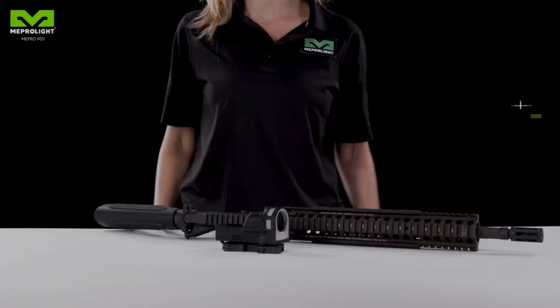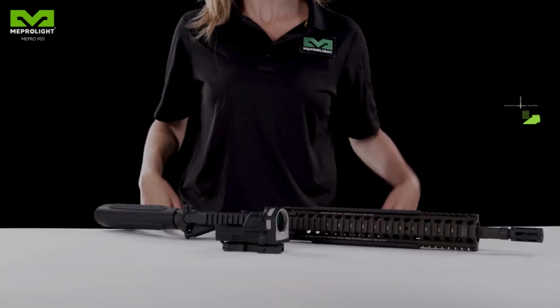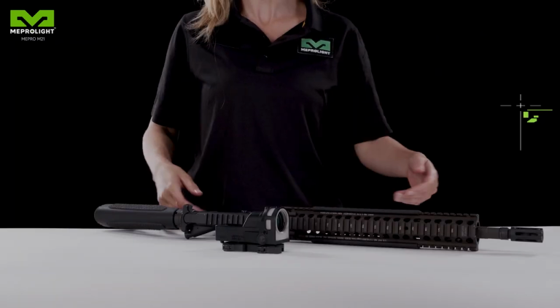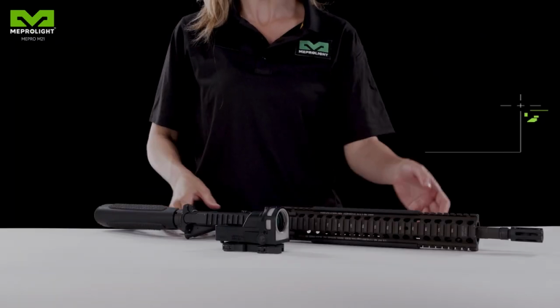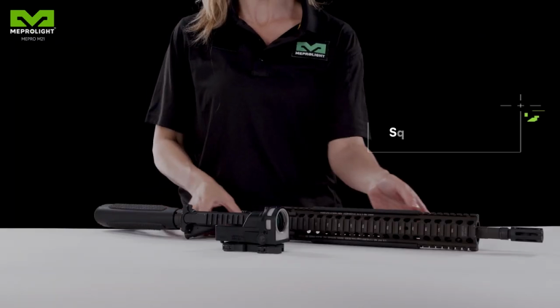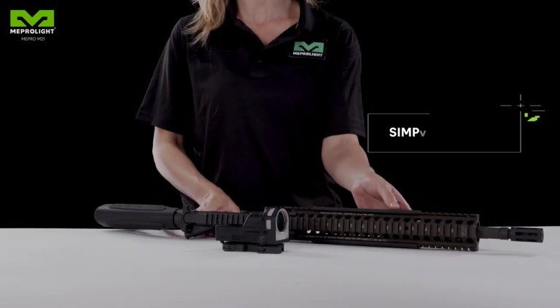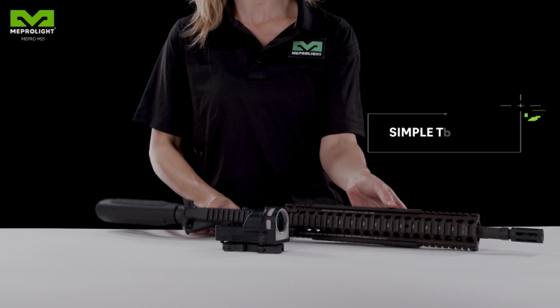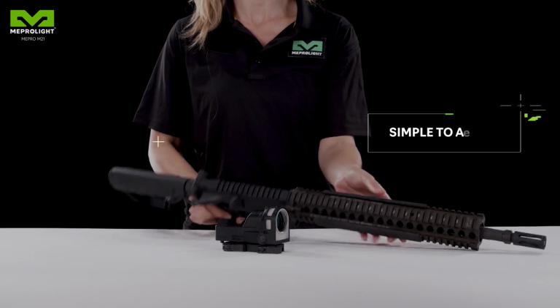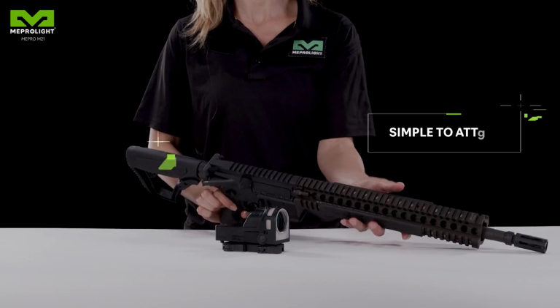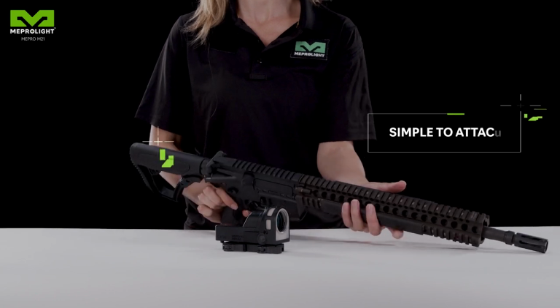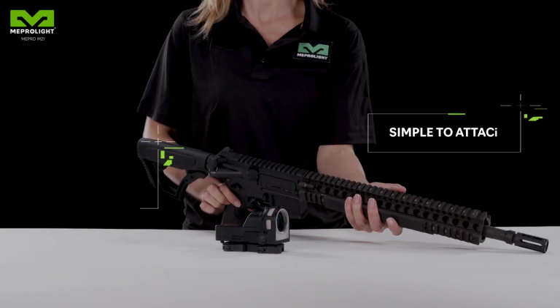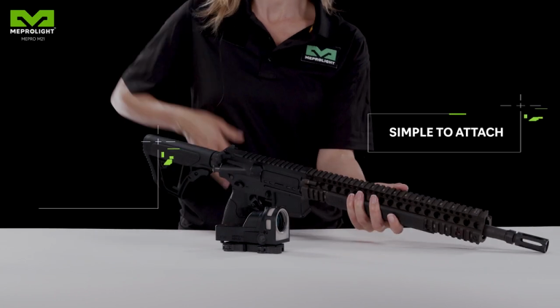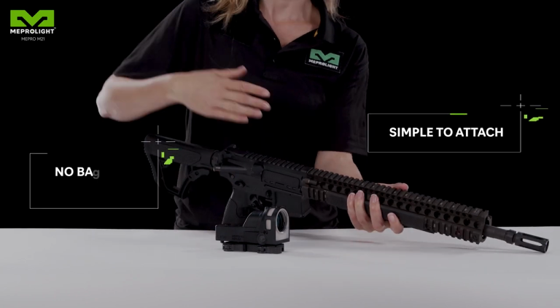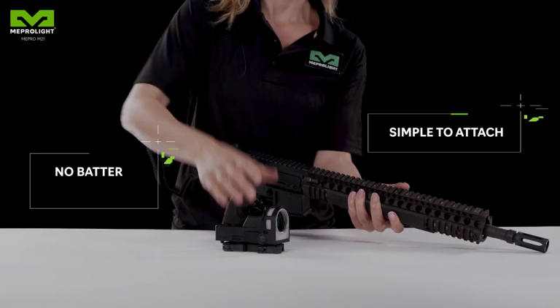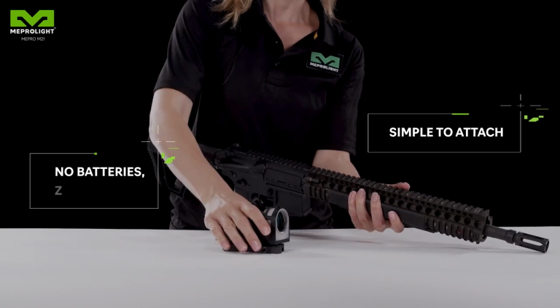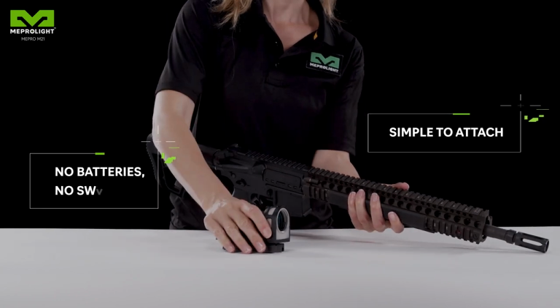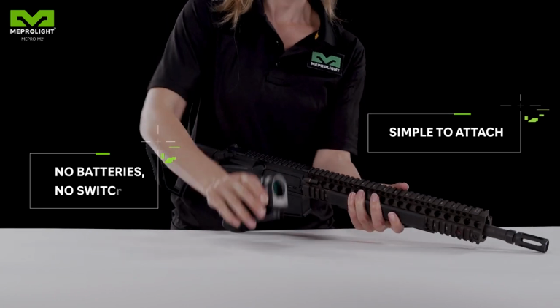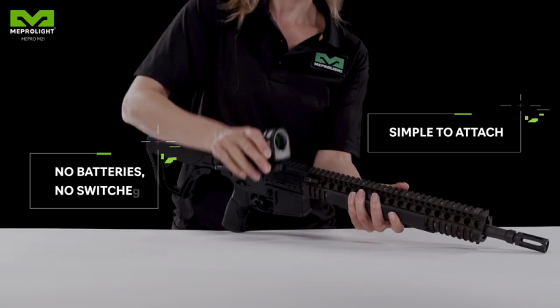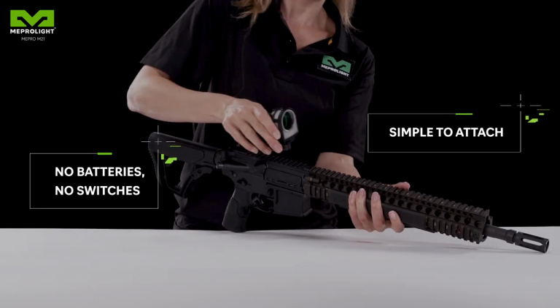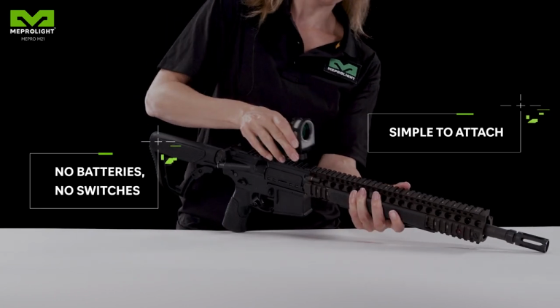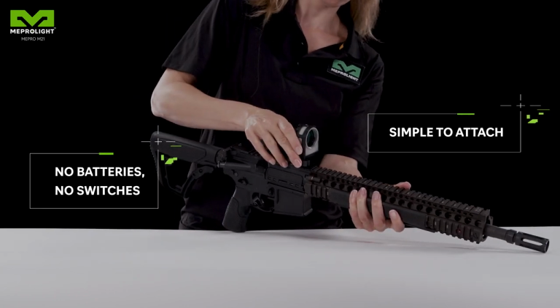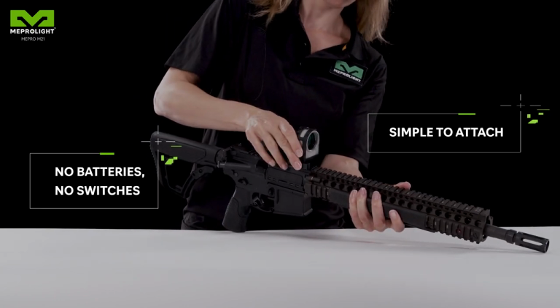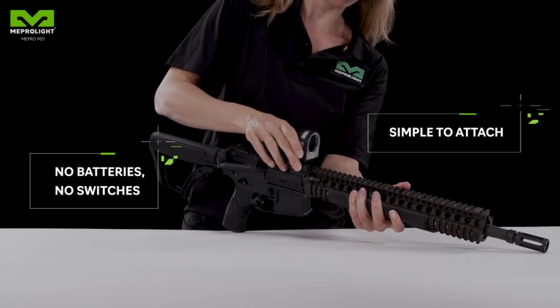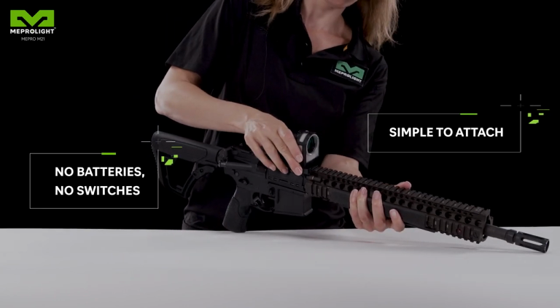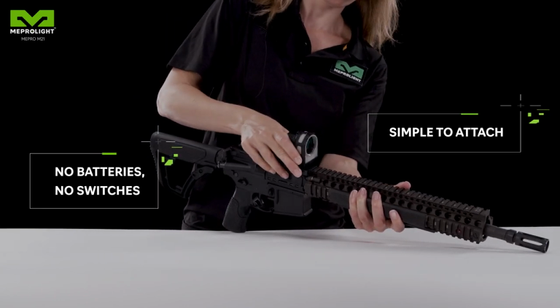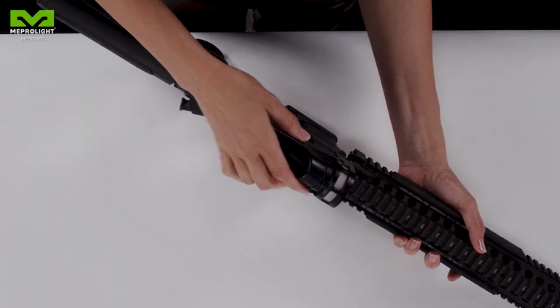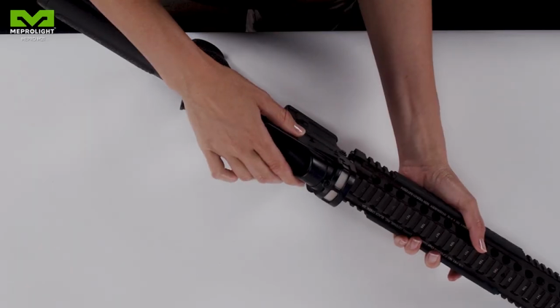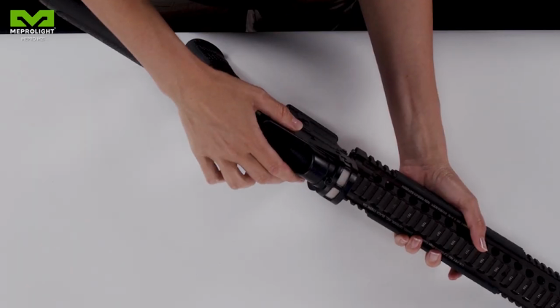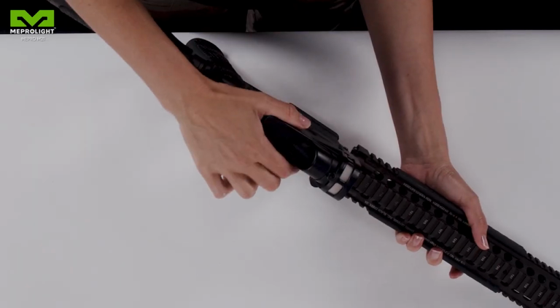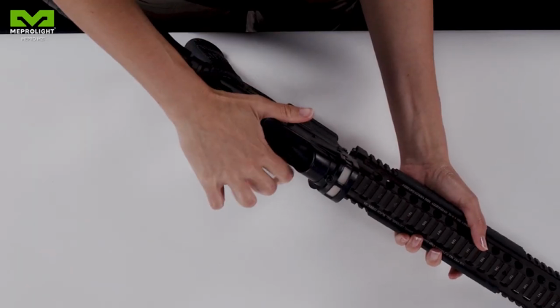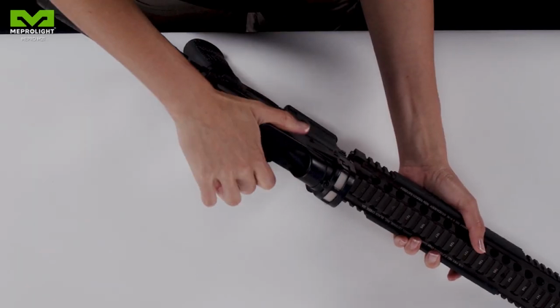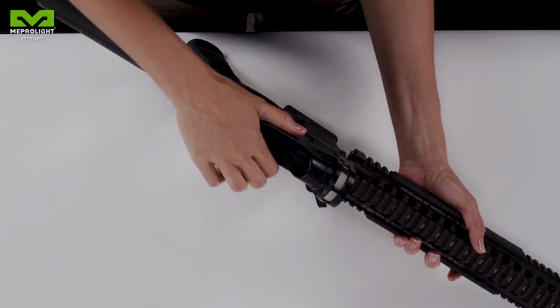The sight is easily attached to the weapon. With no battery, the sight is always ready for action.